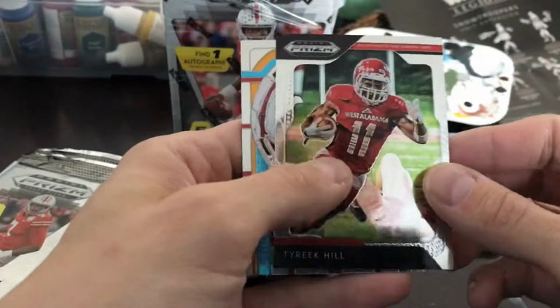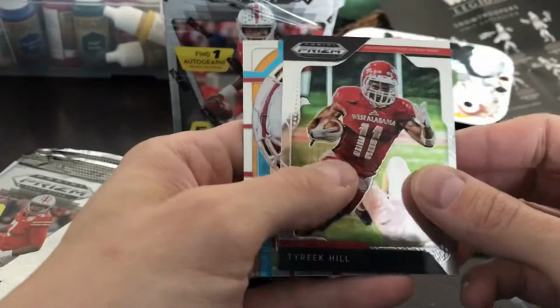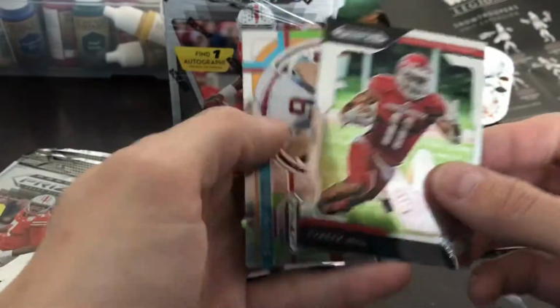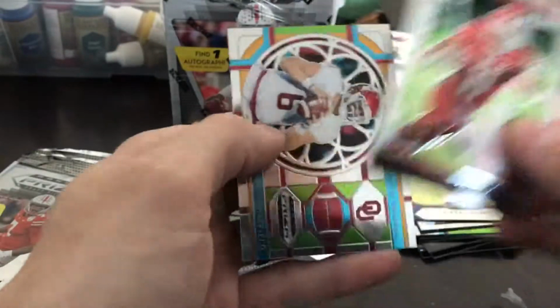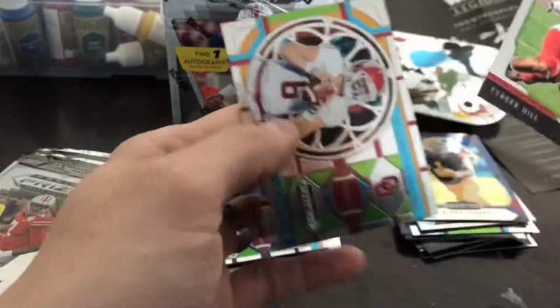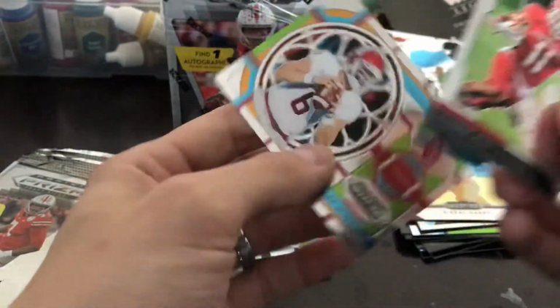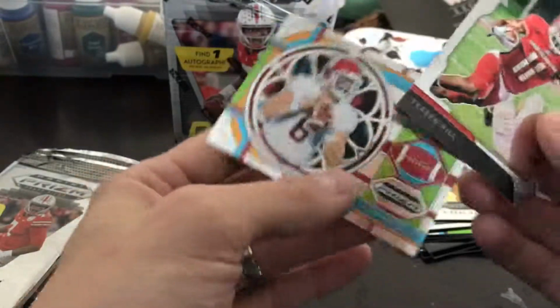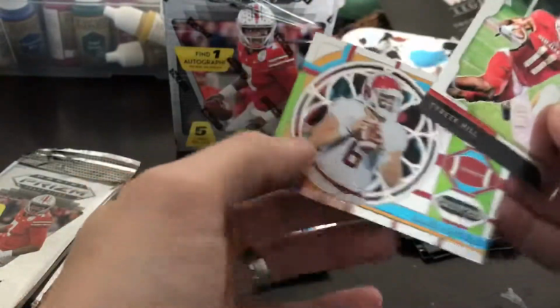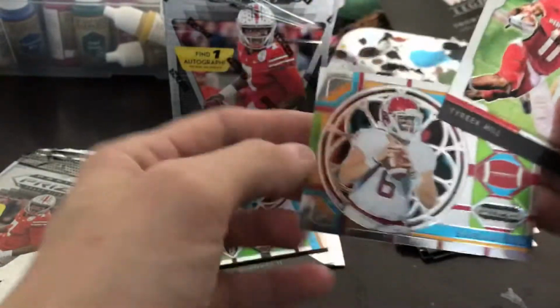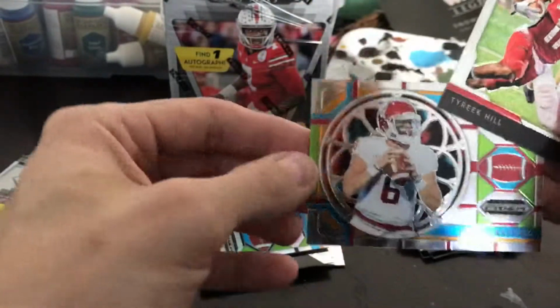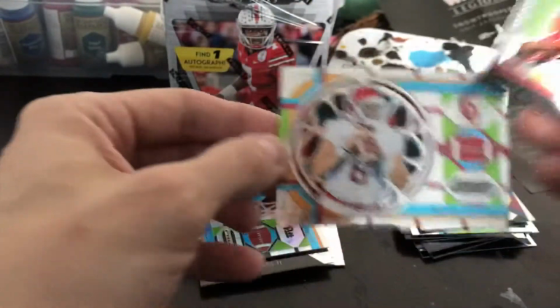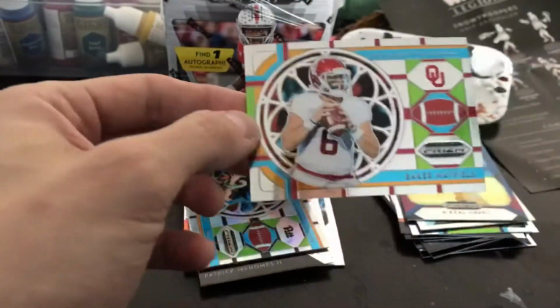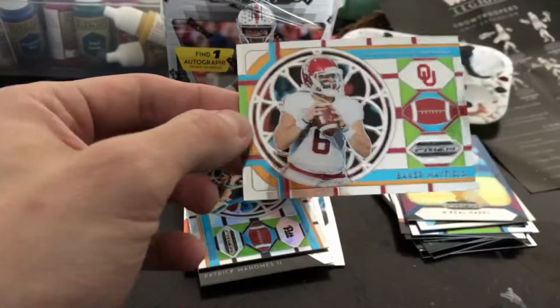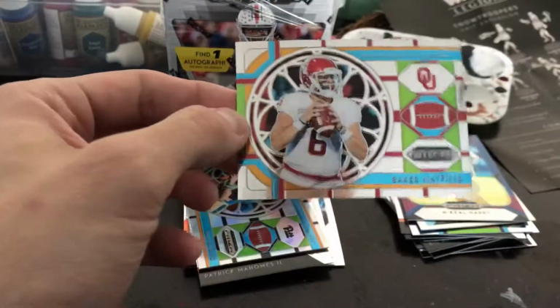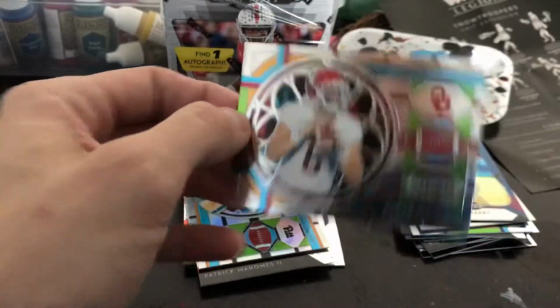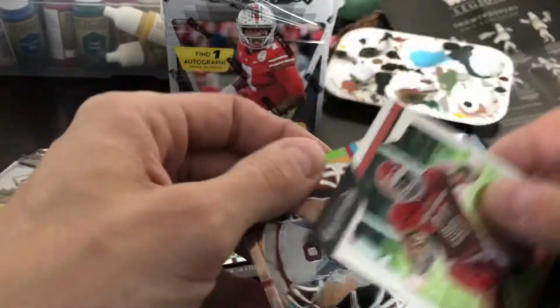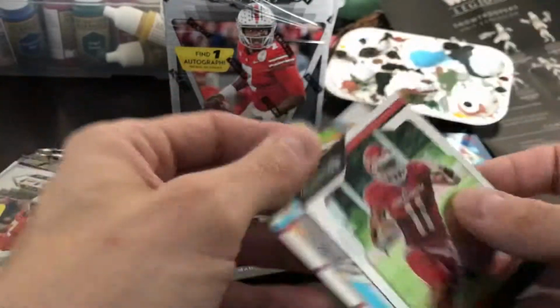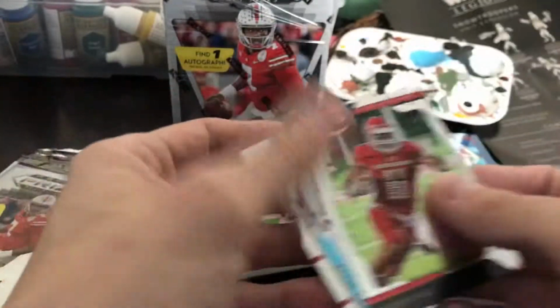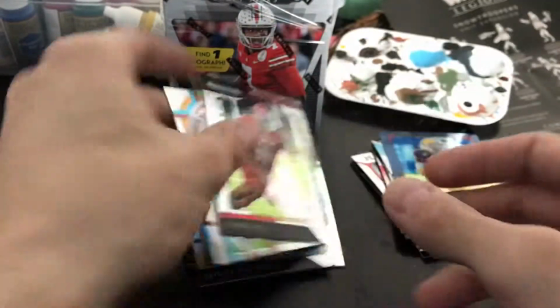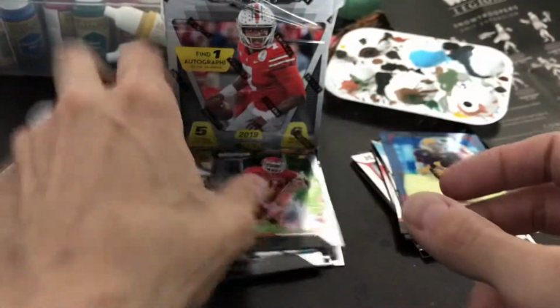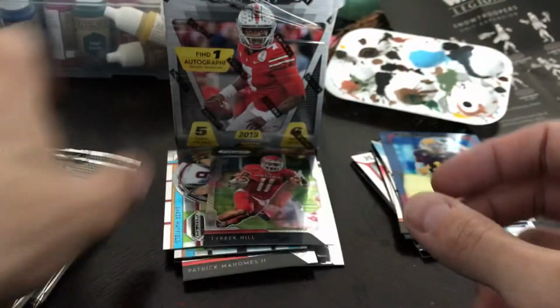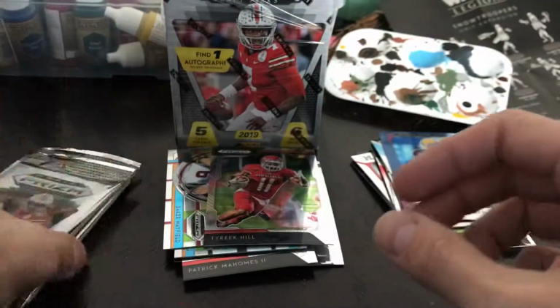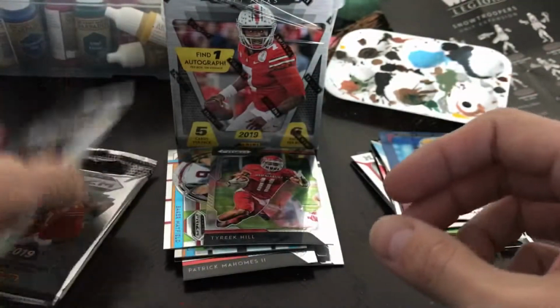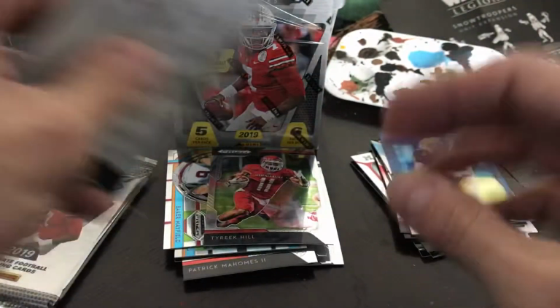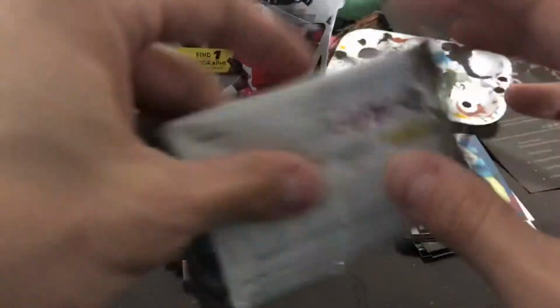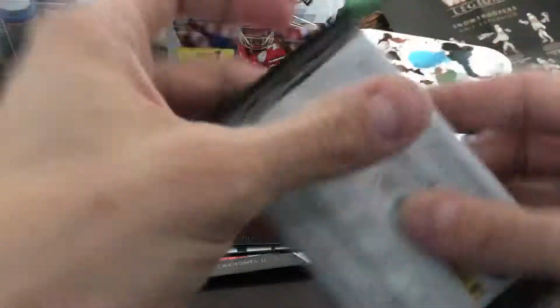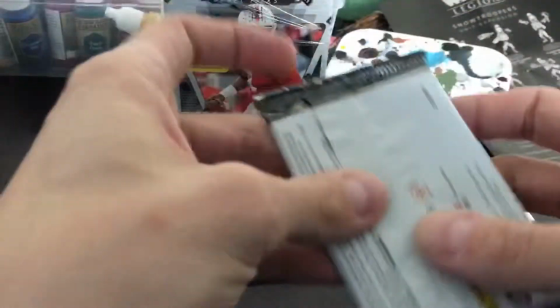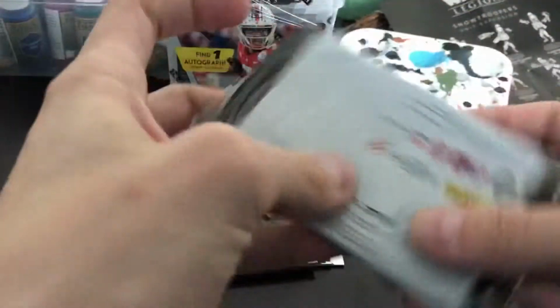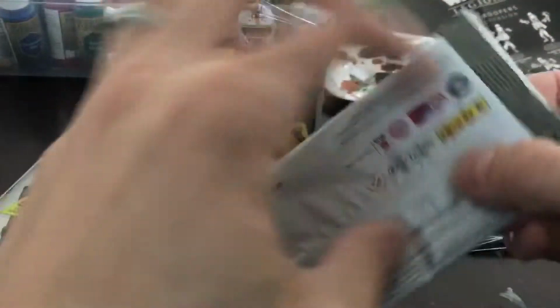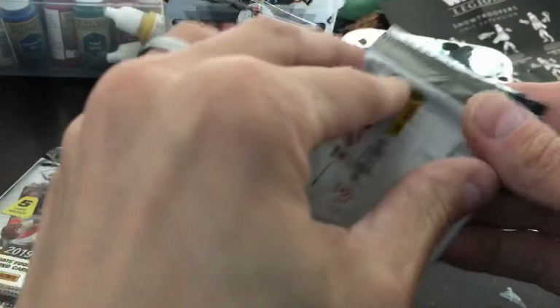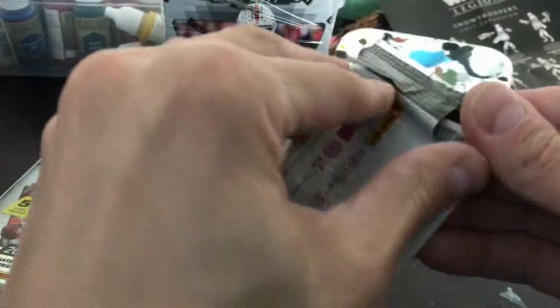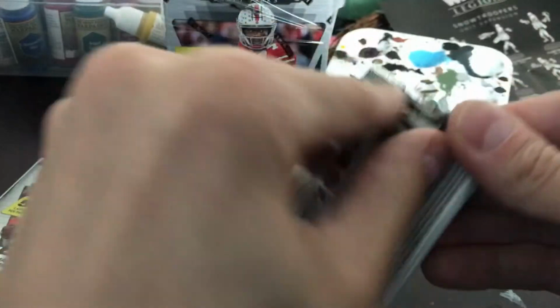Got a refractor of Dan Marino, the stained glass Tyreek Hill out of West Alabama, and Baker Mayfield. All right, two more packs left in this.